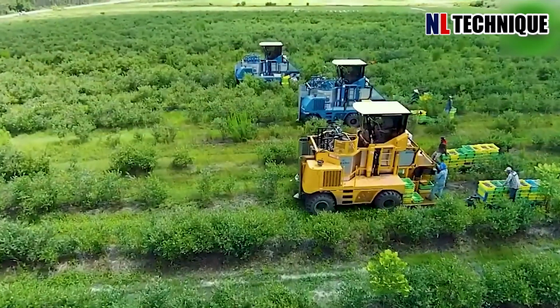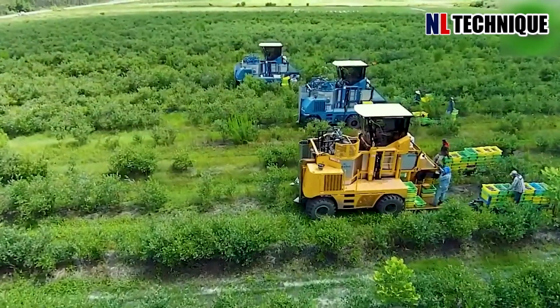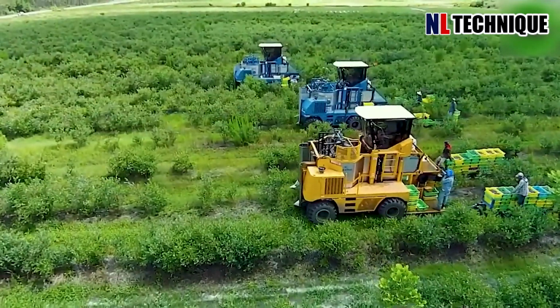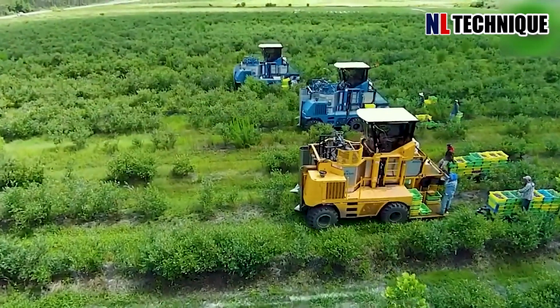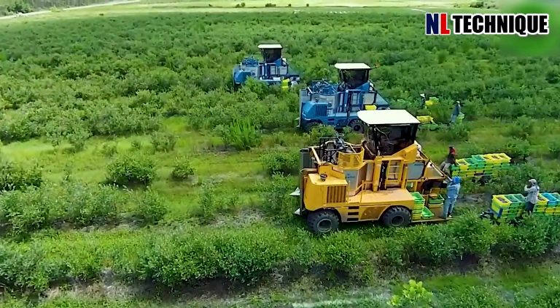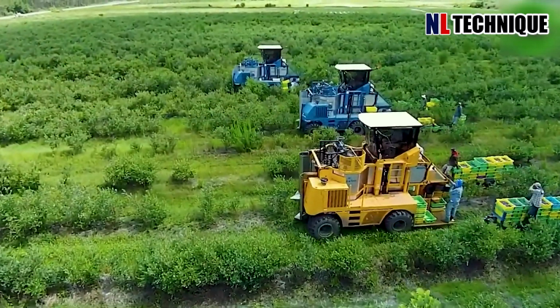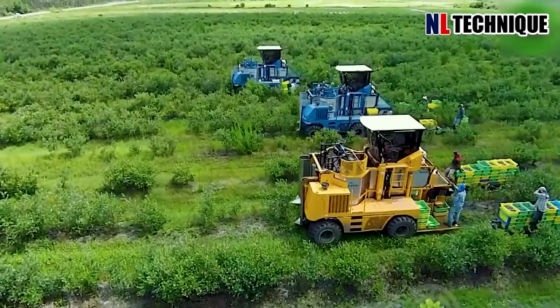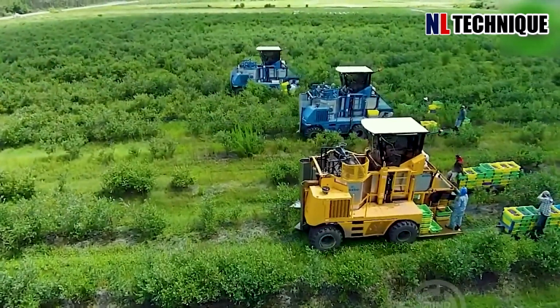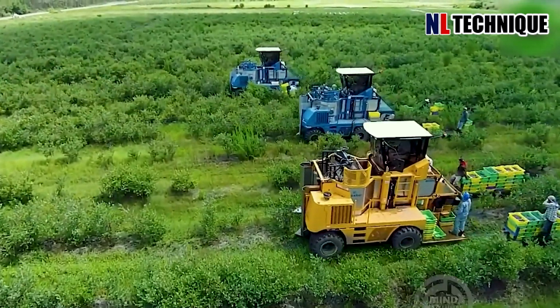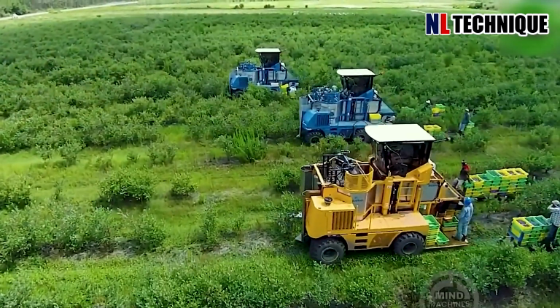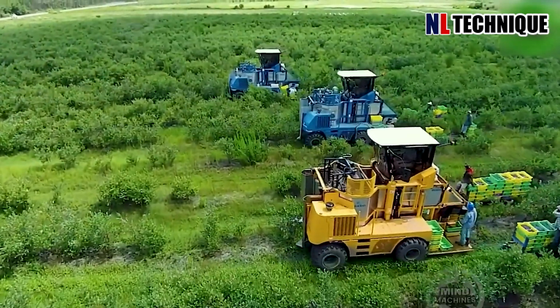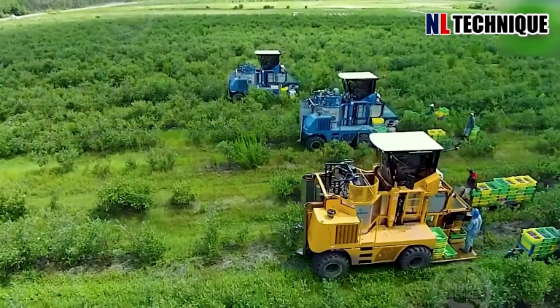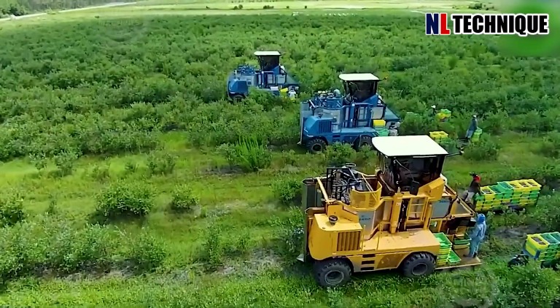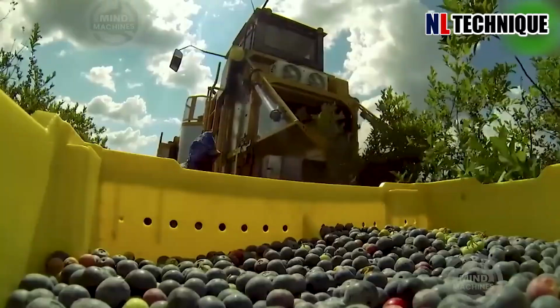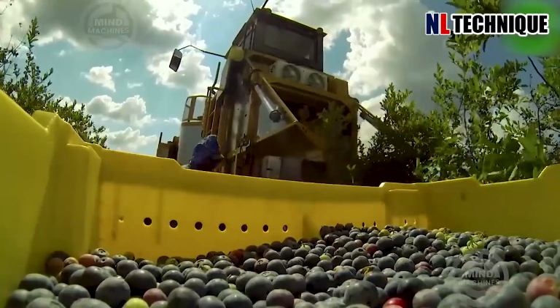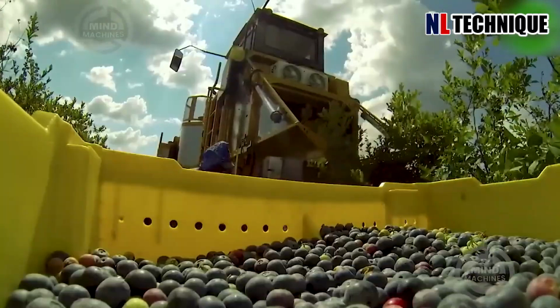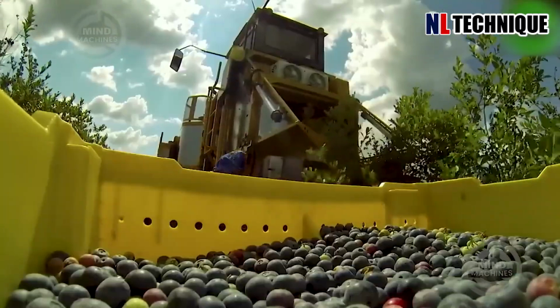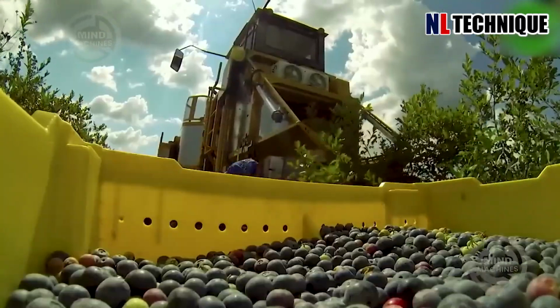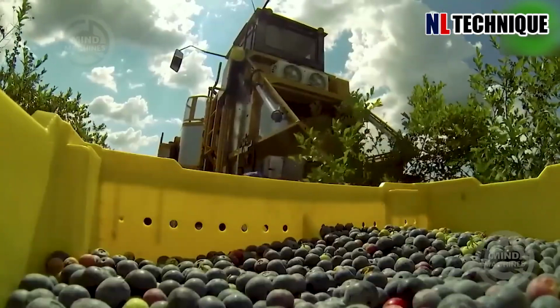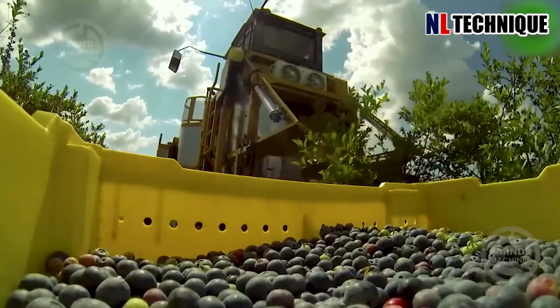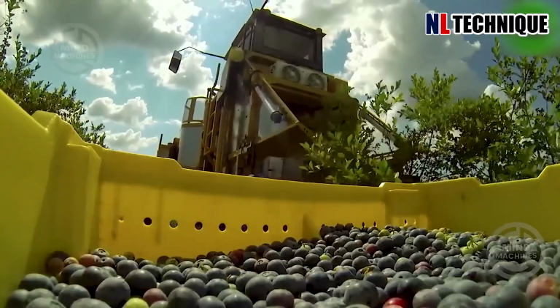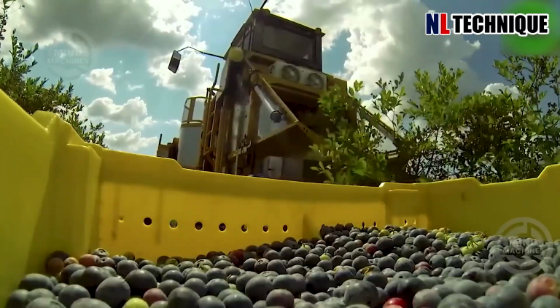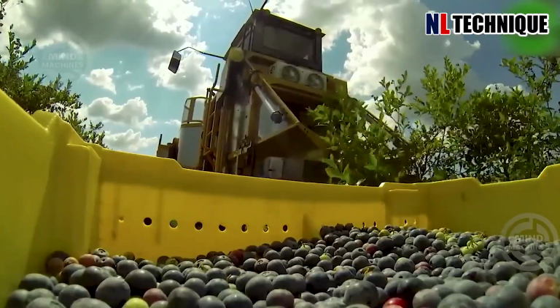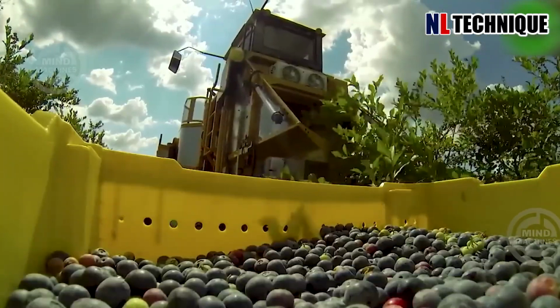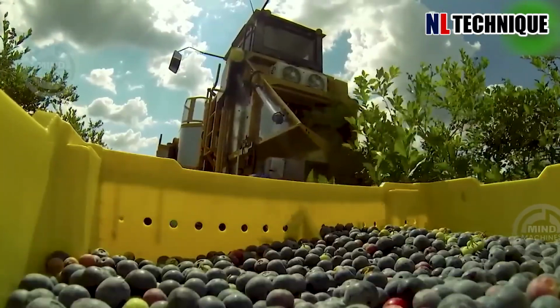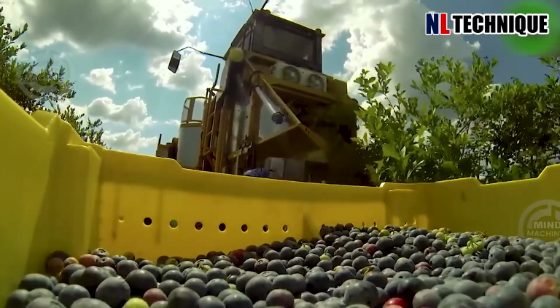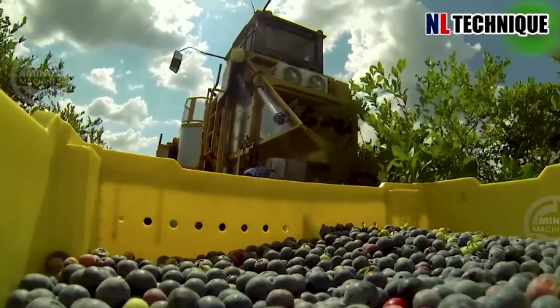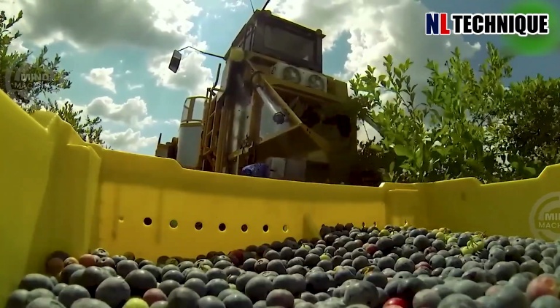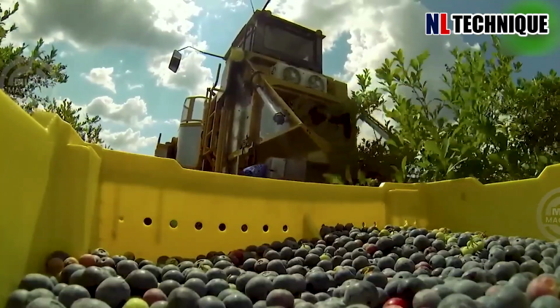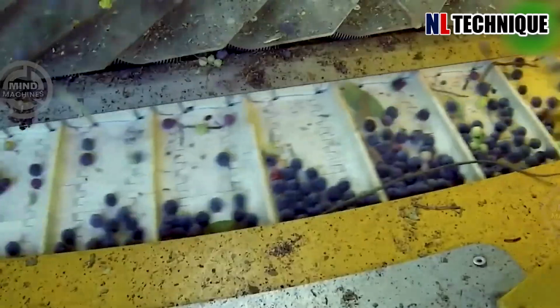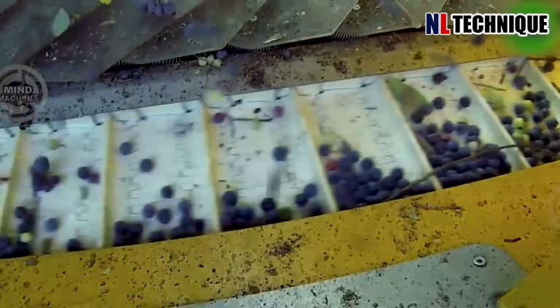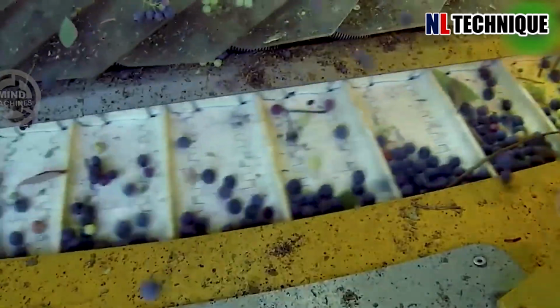After harvesting, the blueberries are lifted up and inspected before they undergo processing.